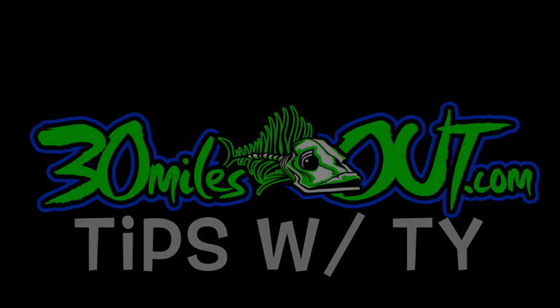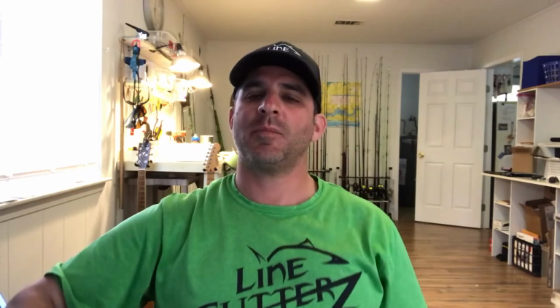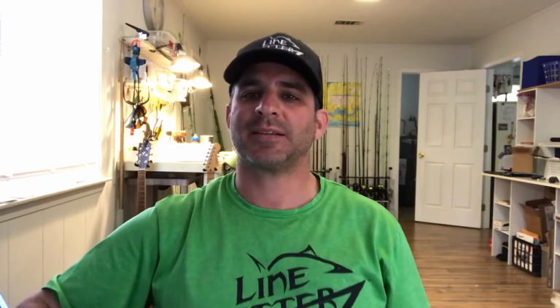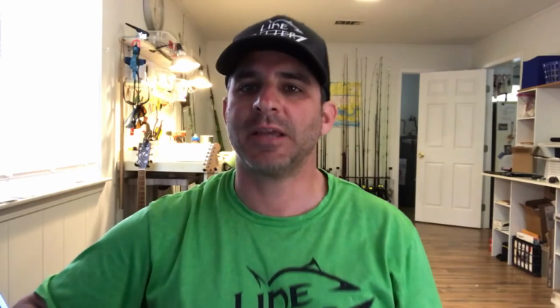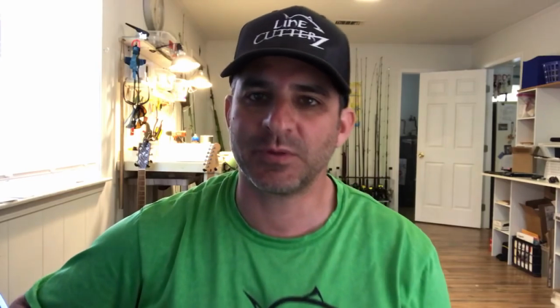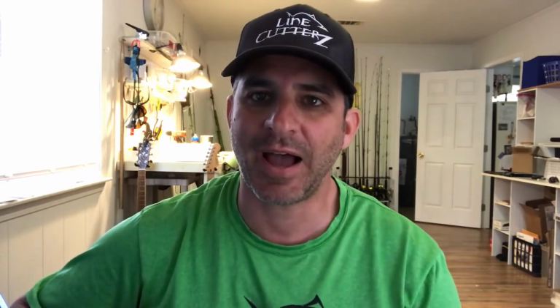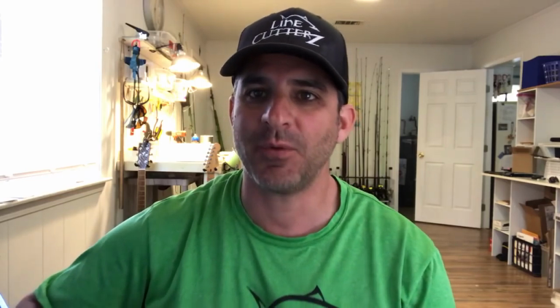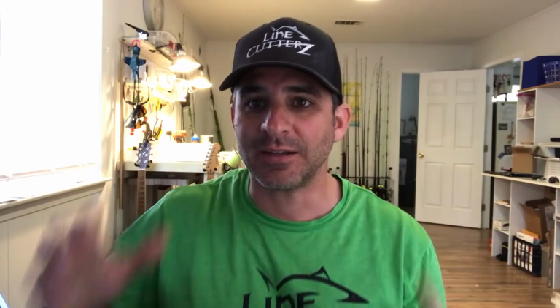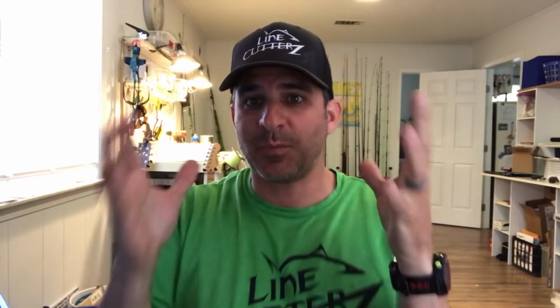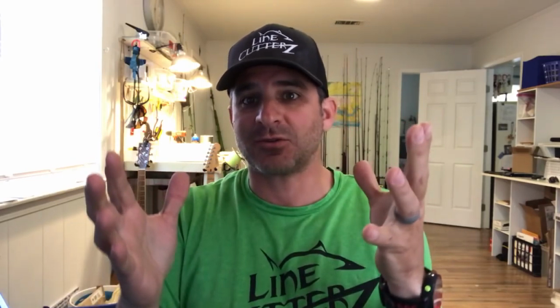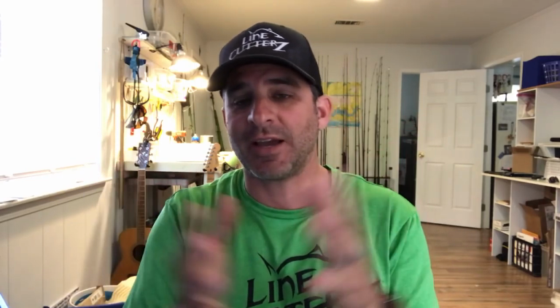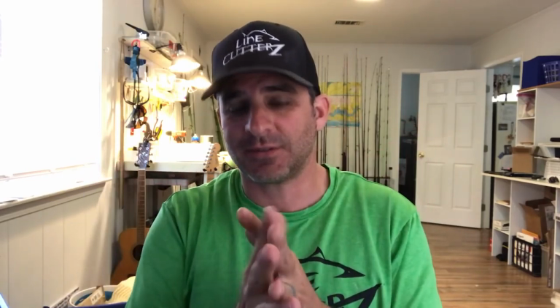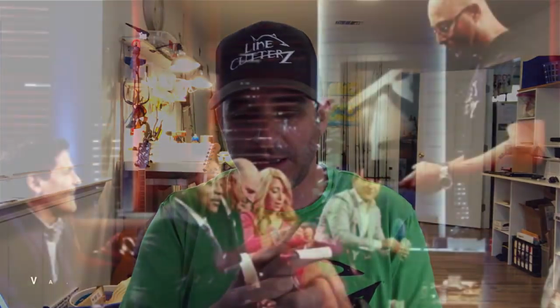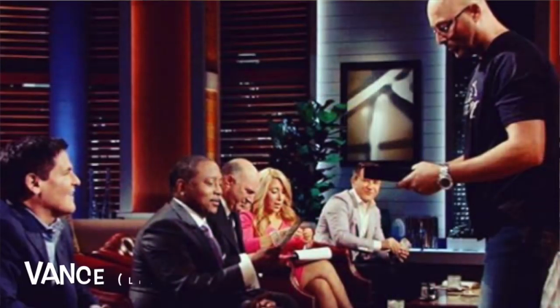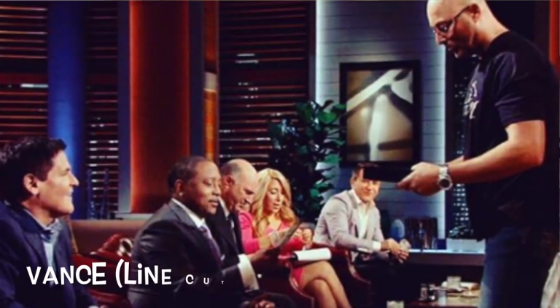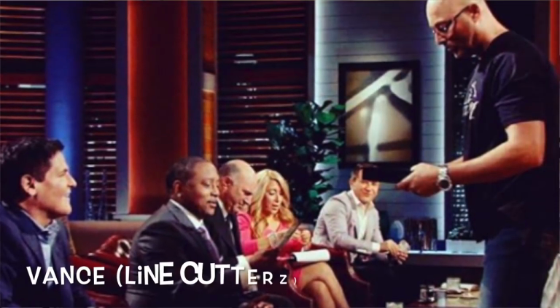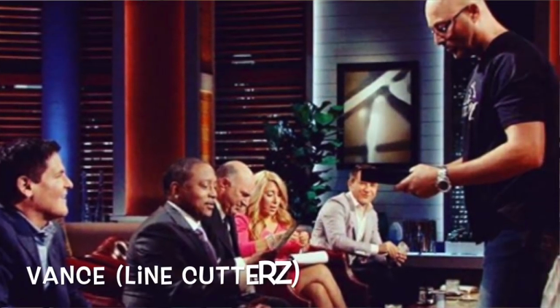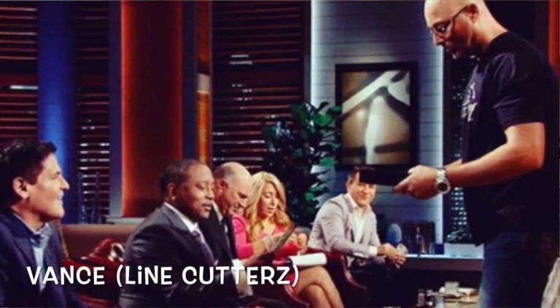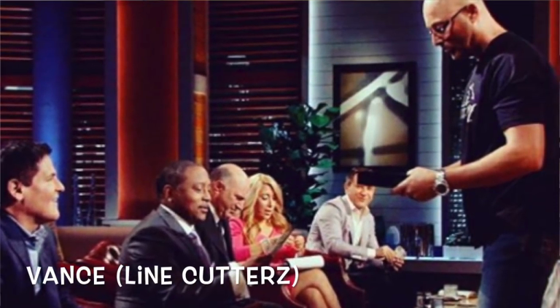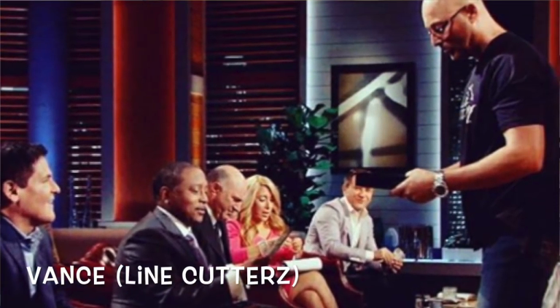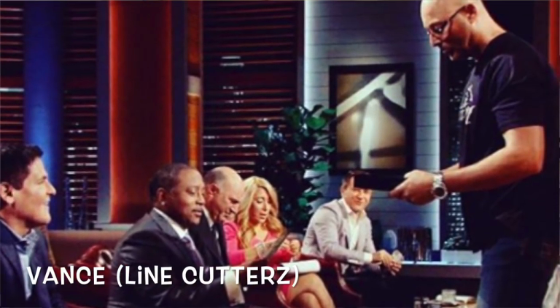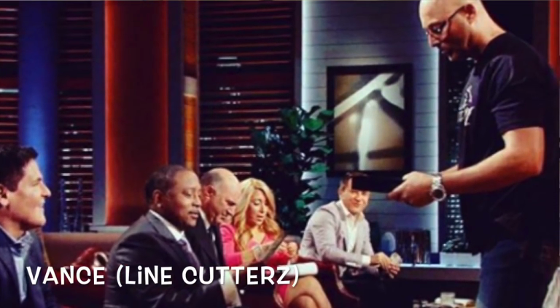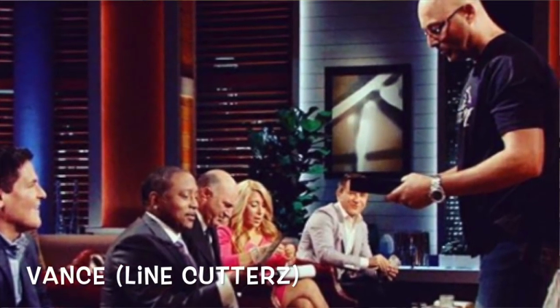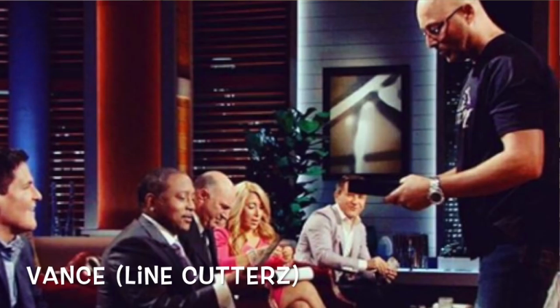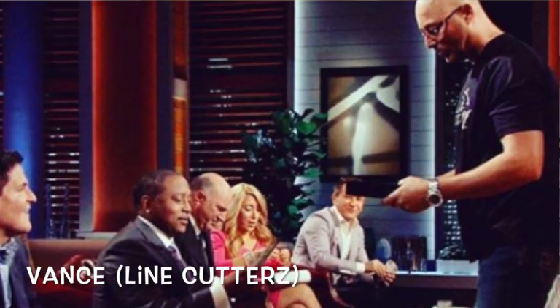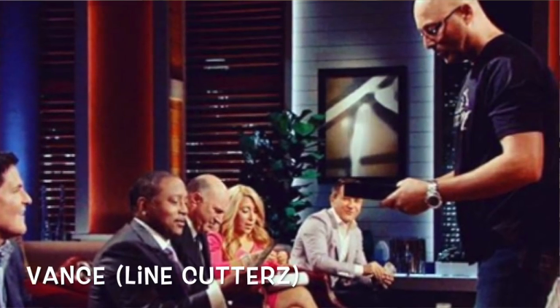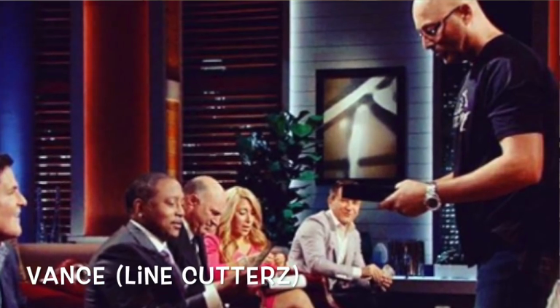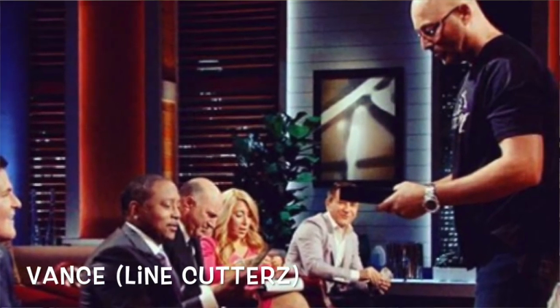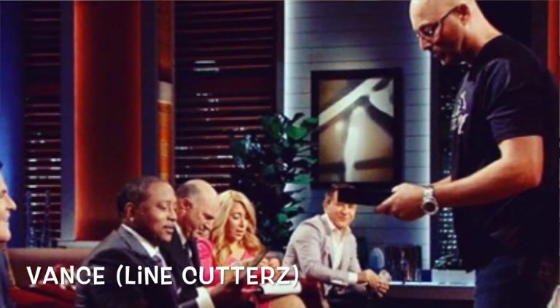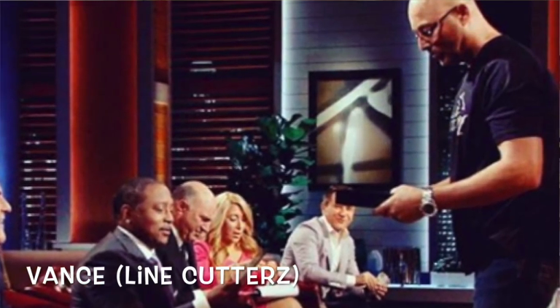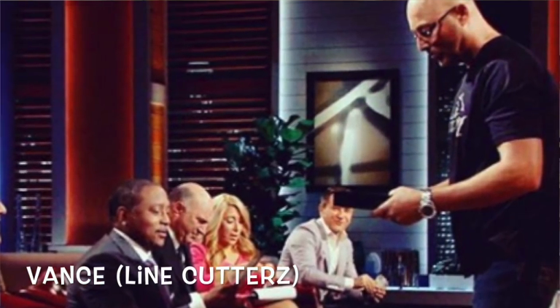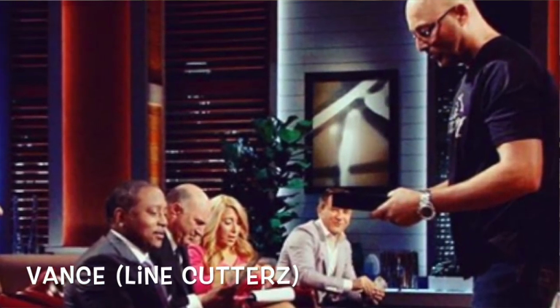Welcome back to Tips with Ty. We got a special guest today. We've got Vance from Line Cutters. What's going on, Vance? What's up, Ty?